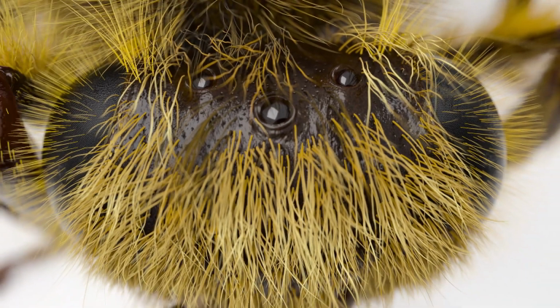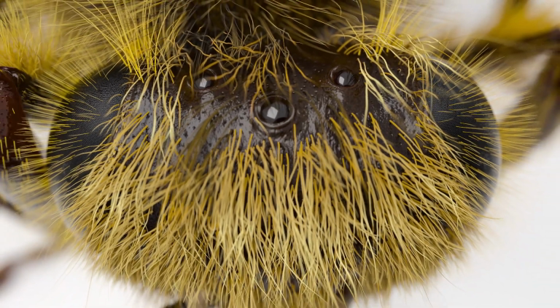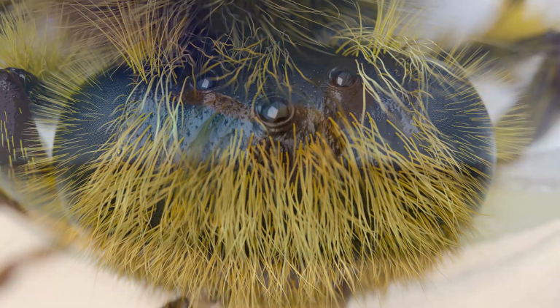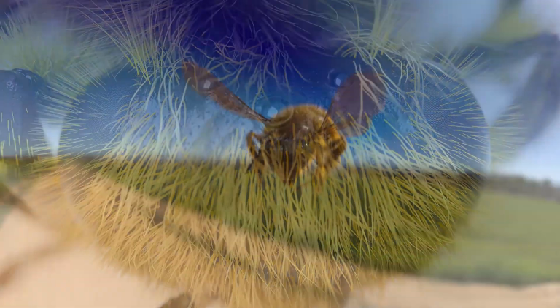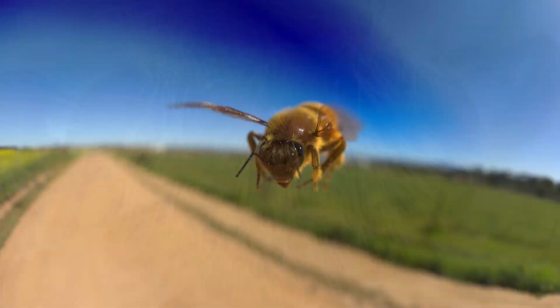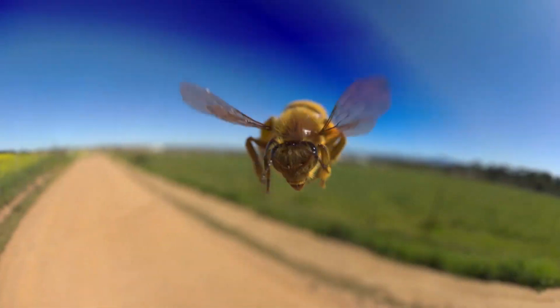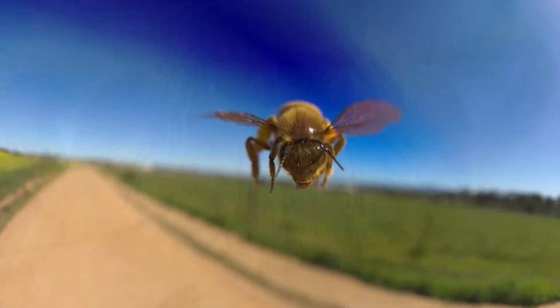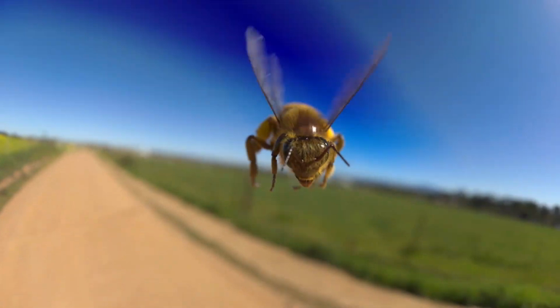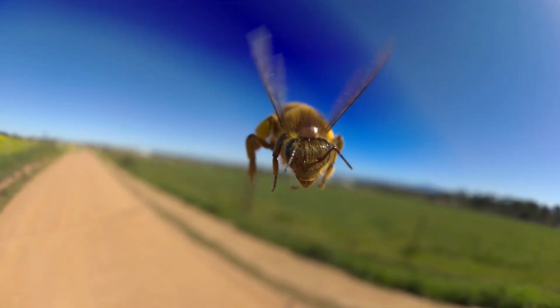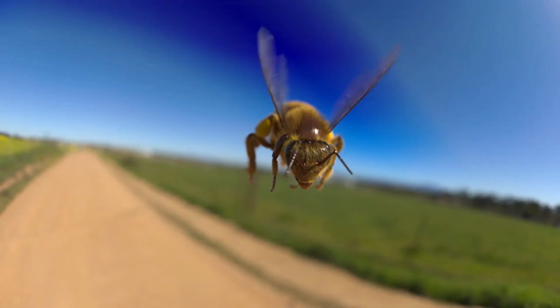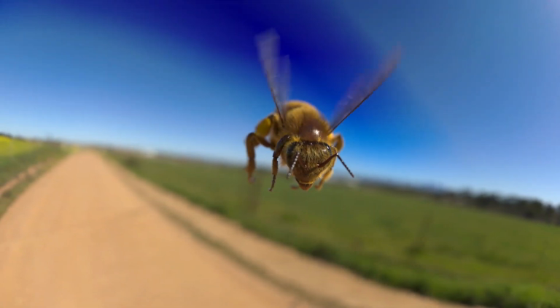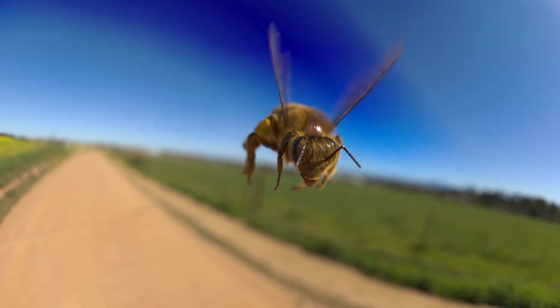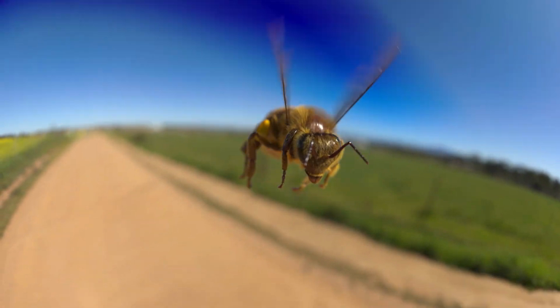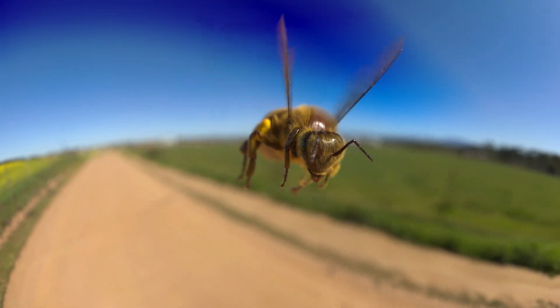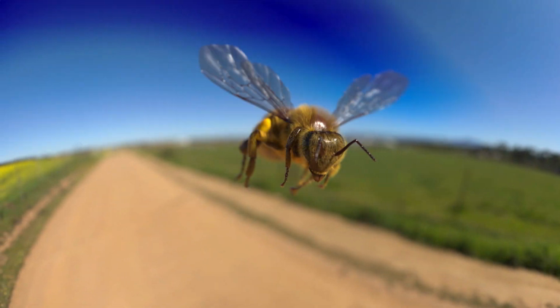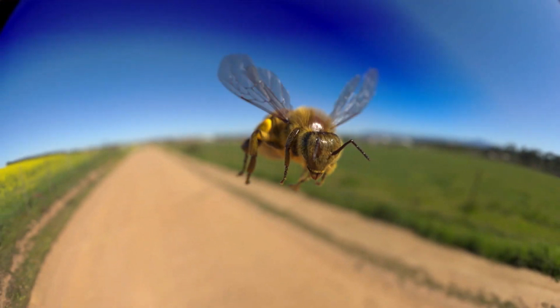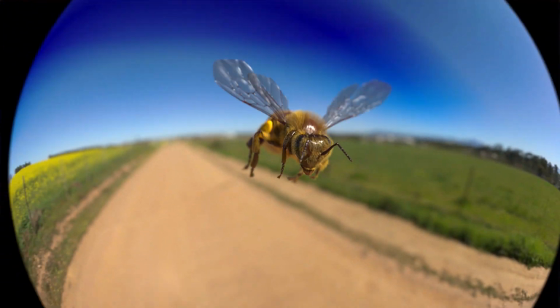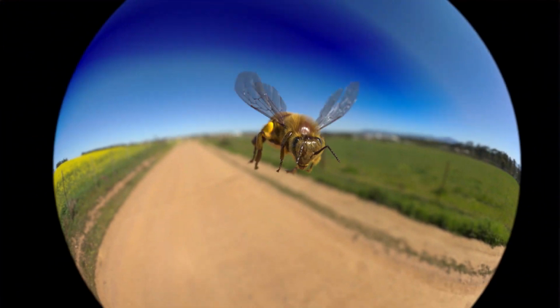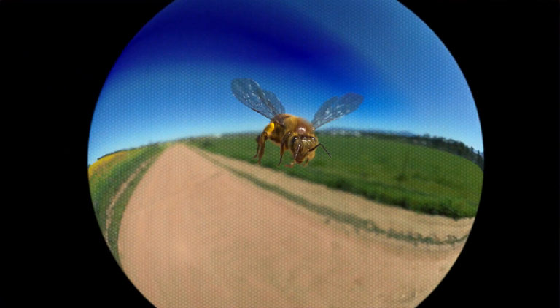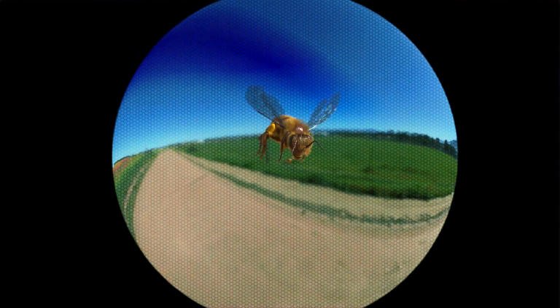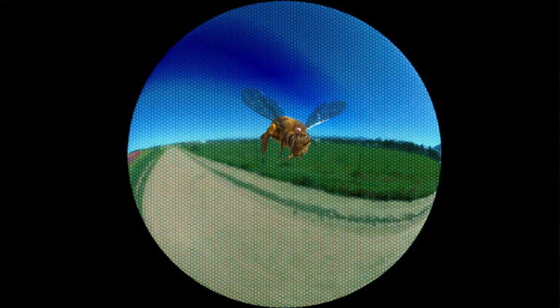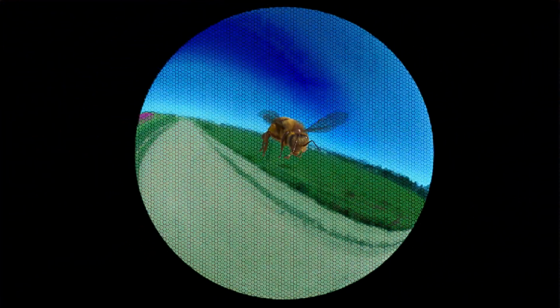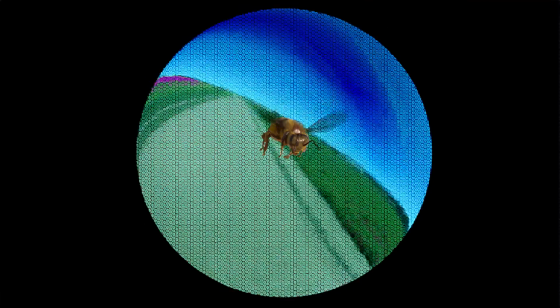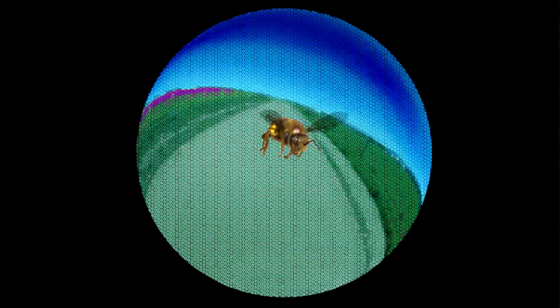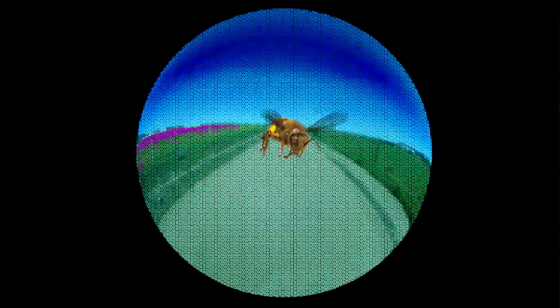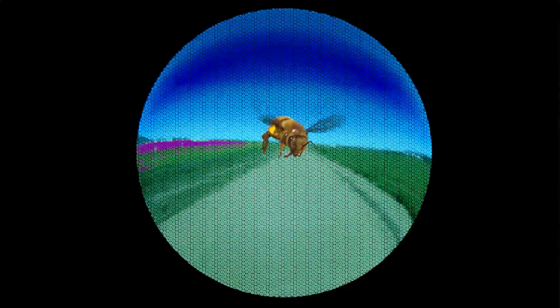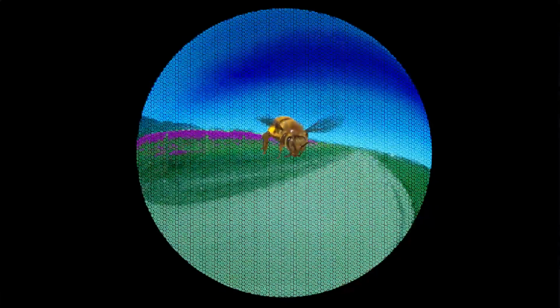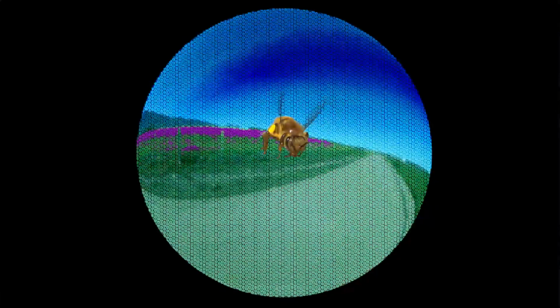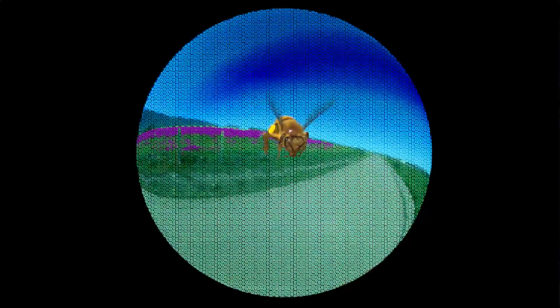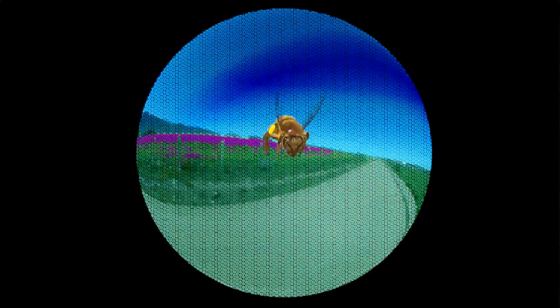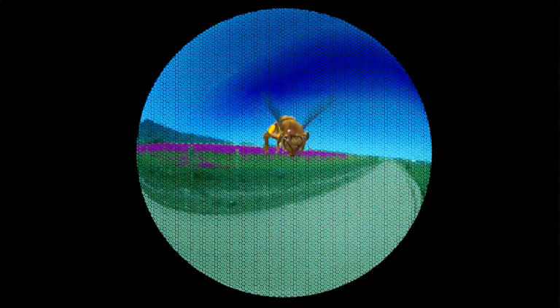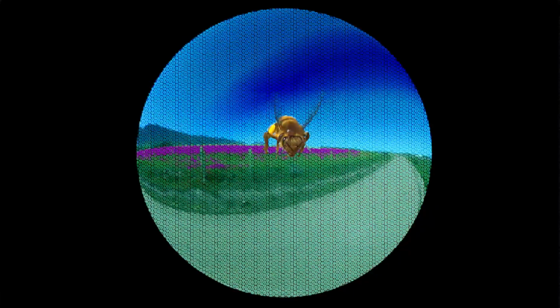Next time, we'll finally get to the heart of the matter — what does the world actually look like to insects?